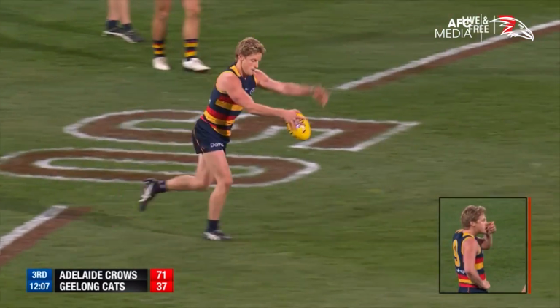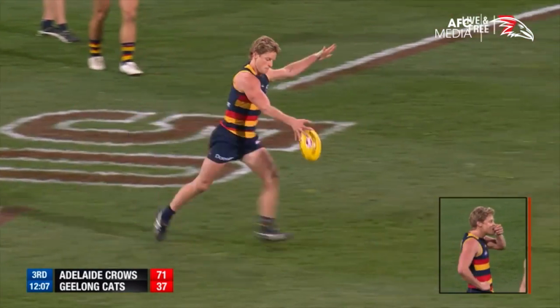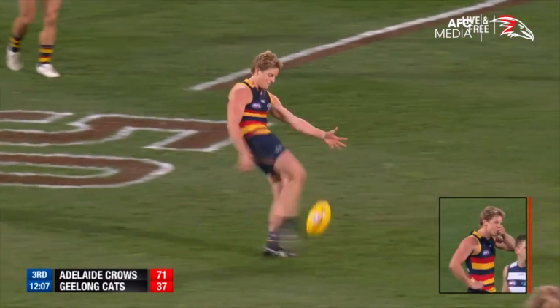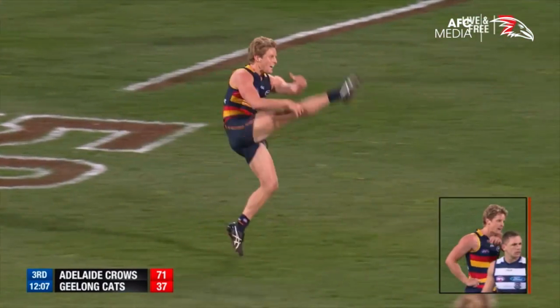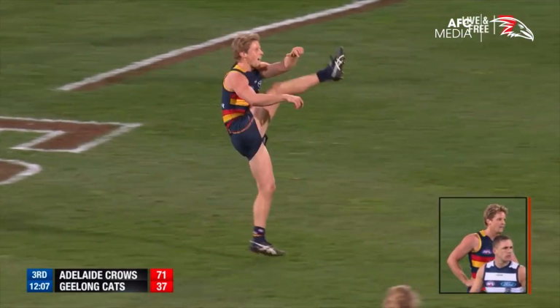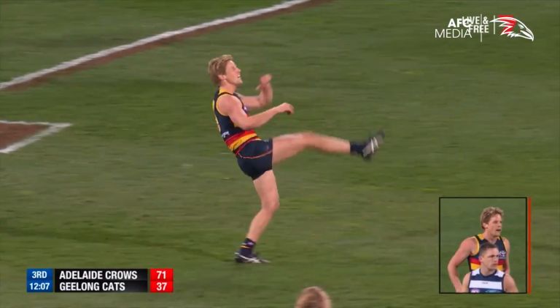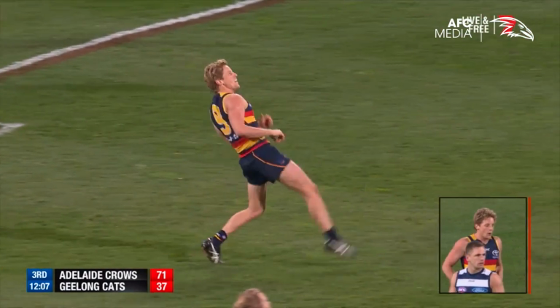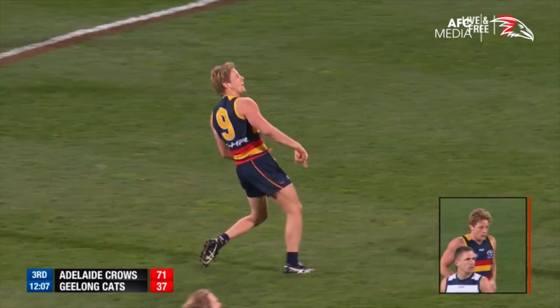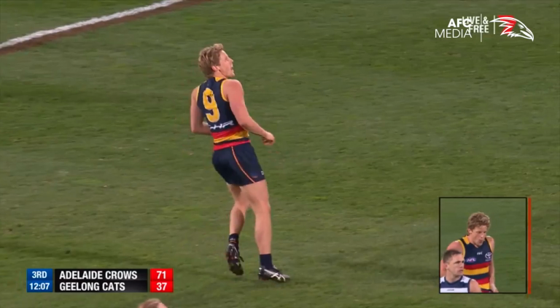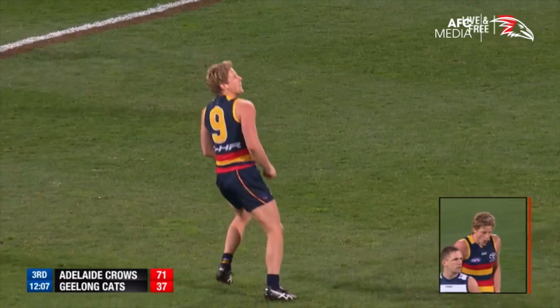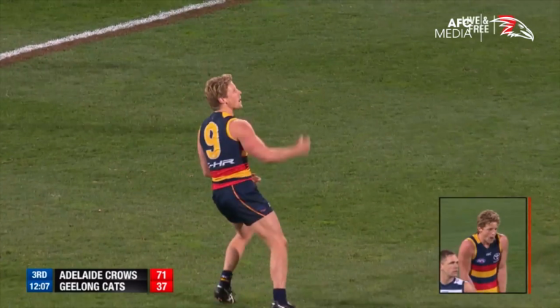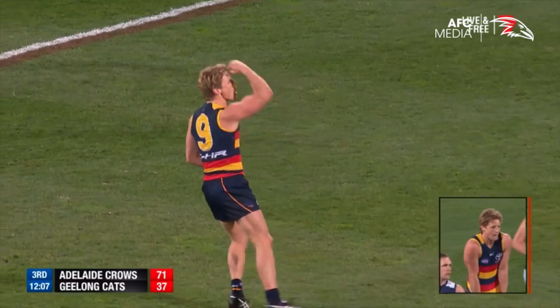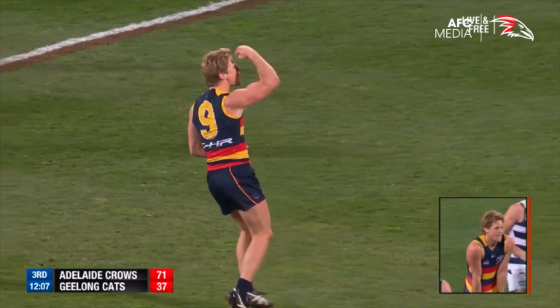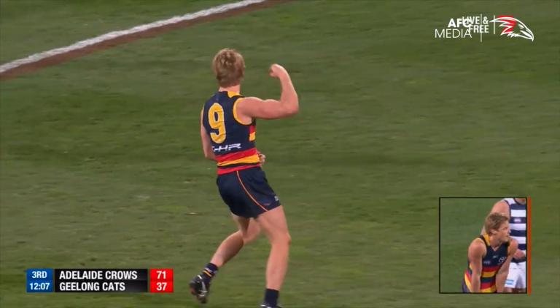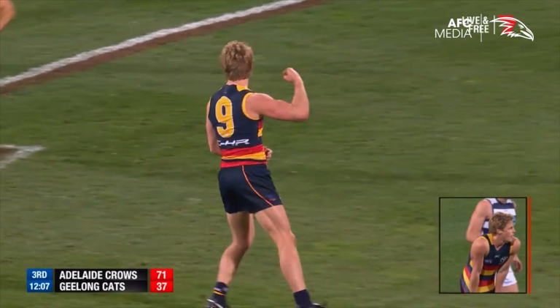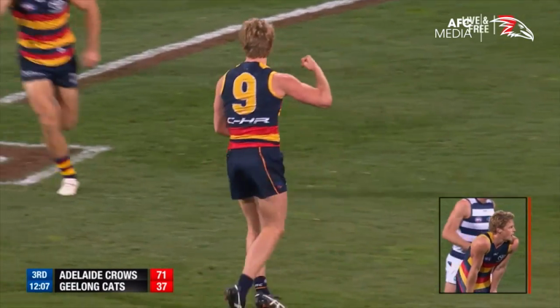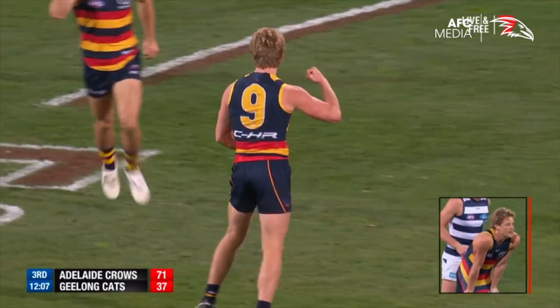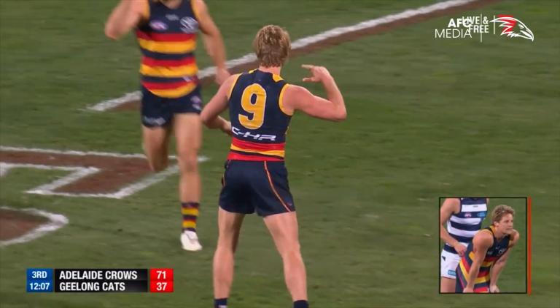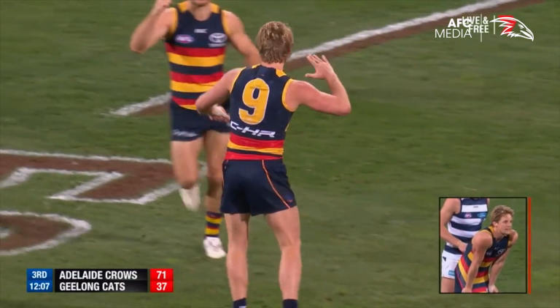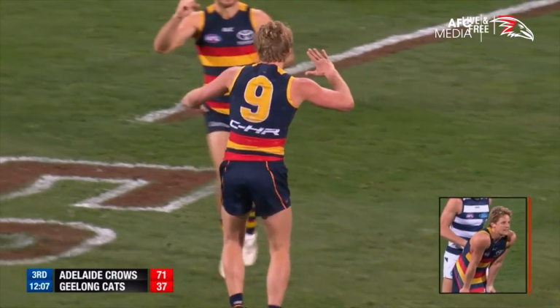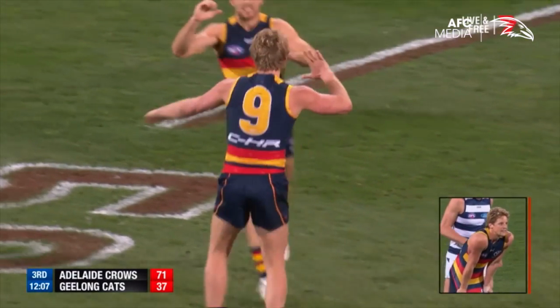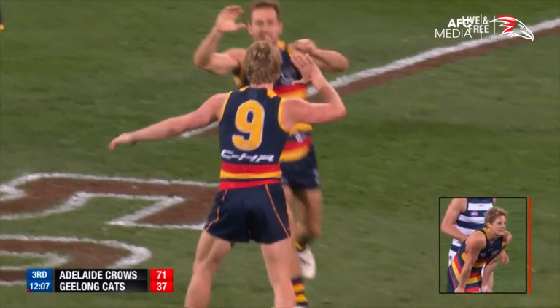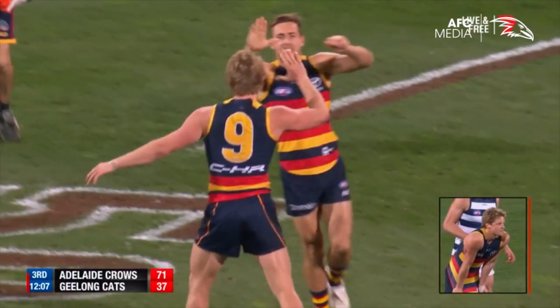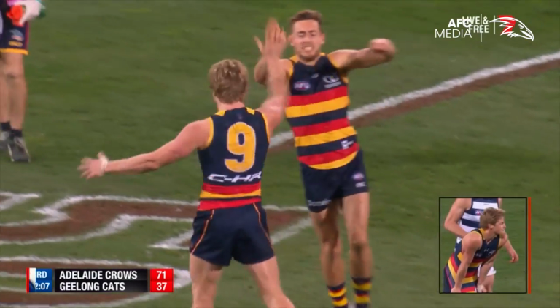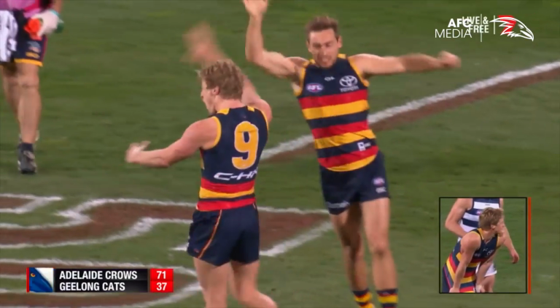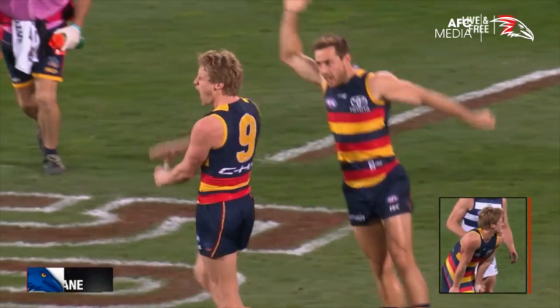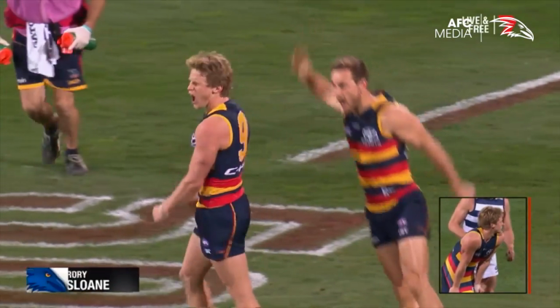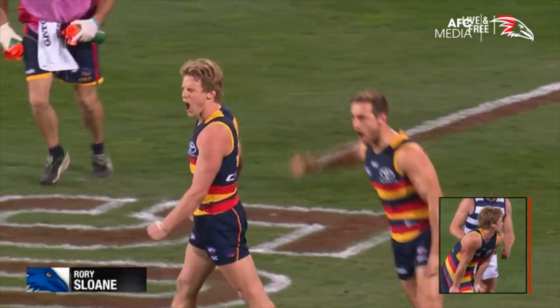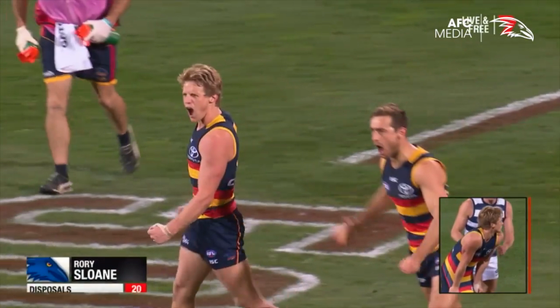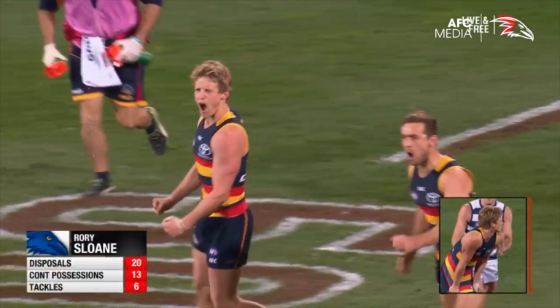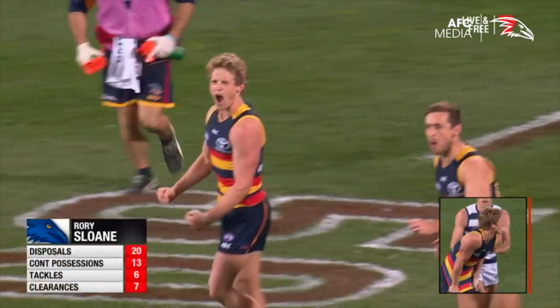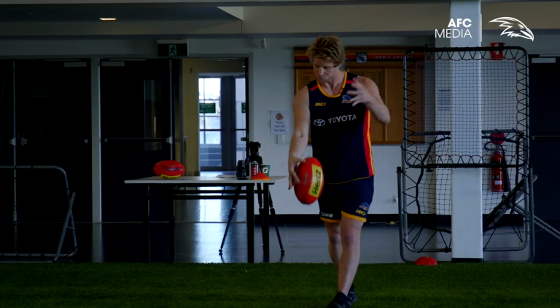He's struck it so well. He's kicked his third.